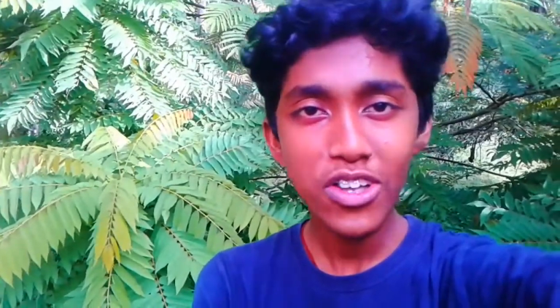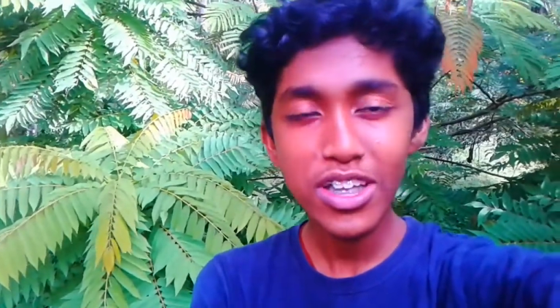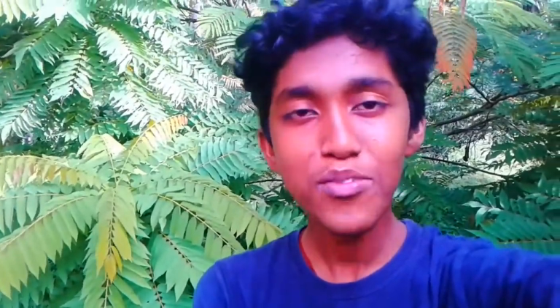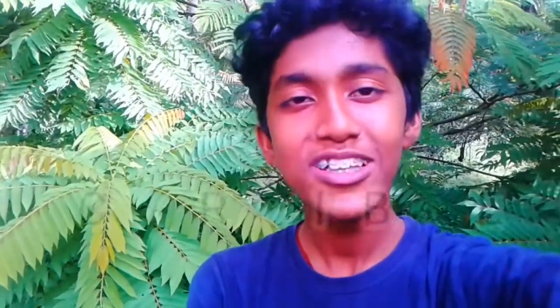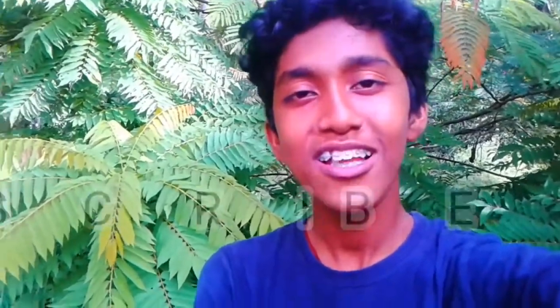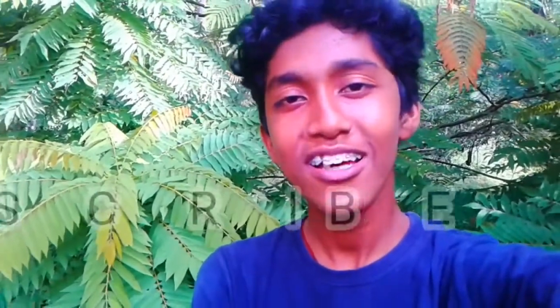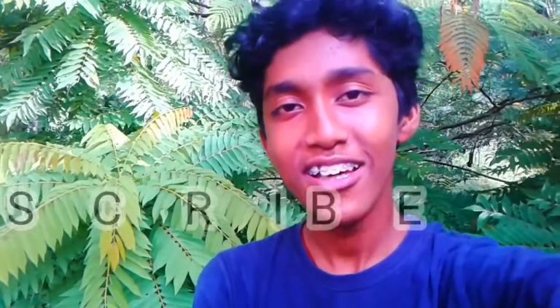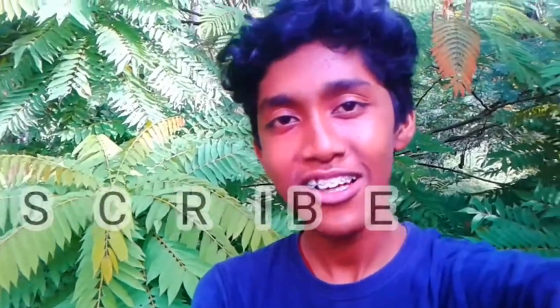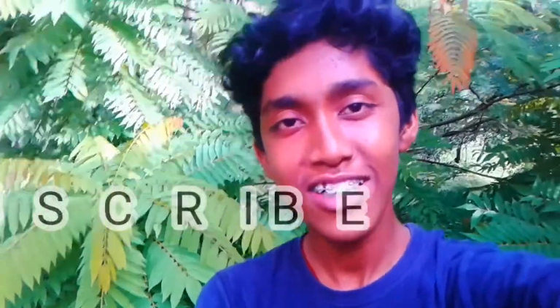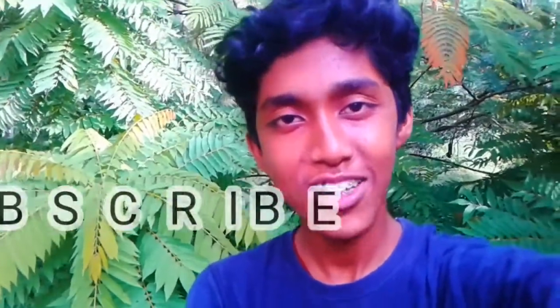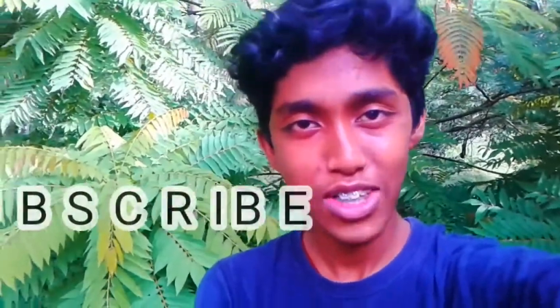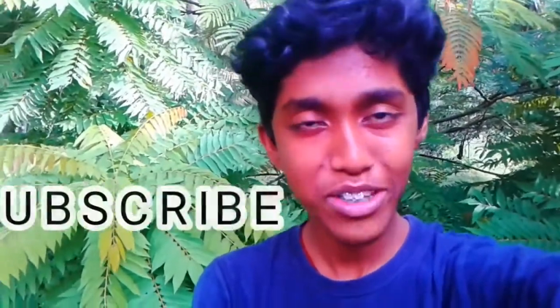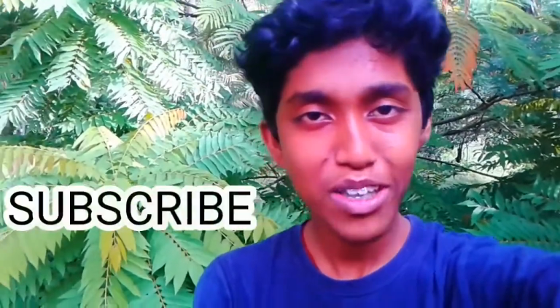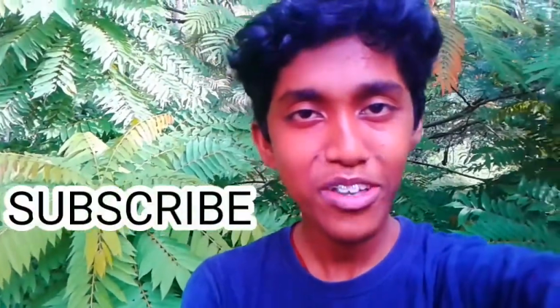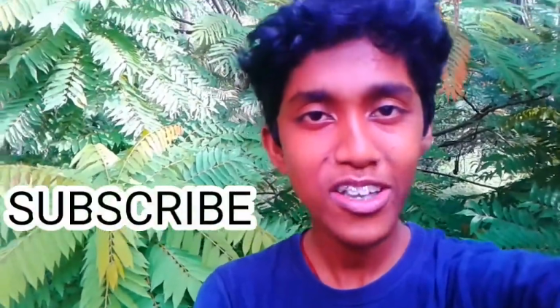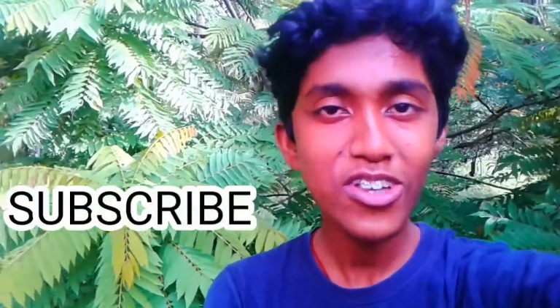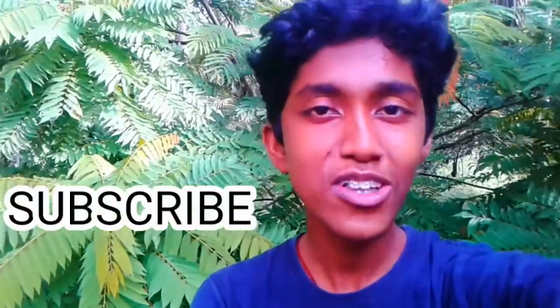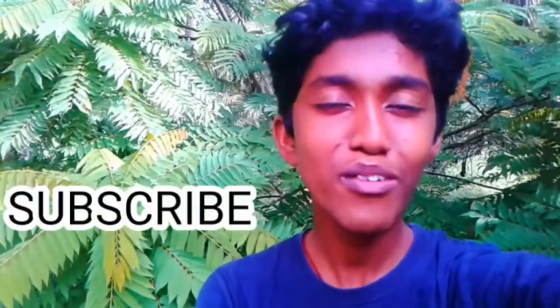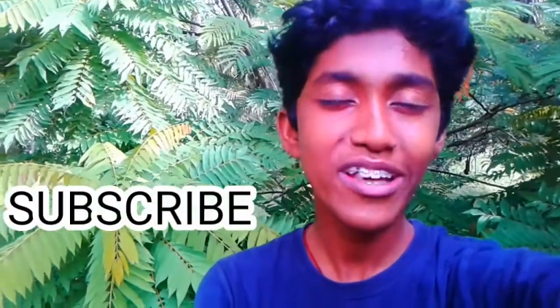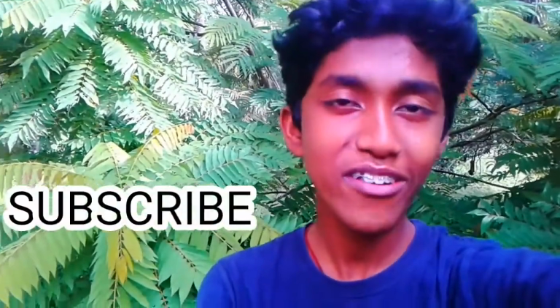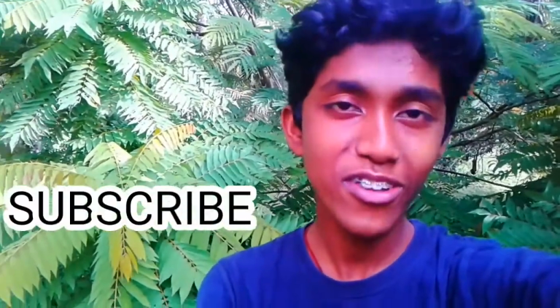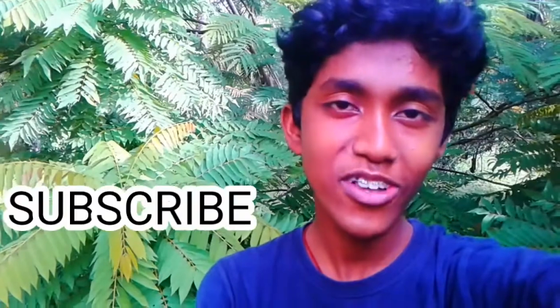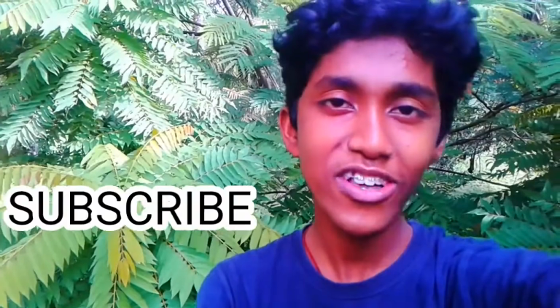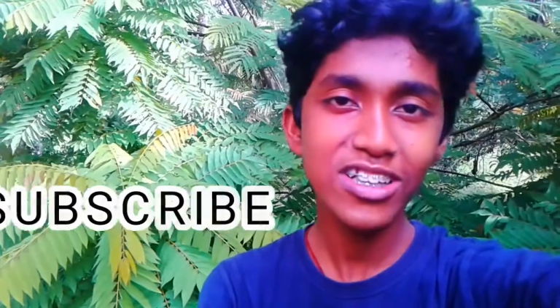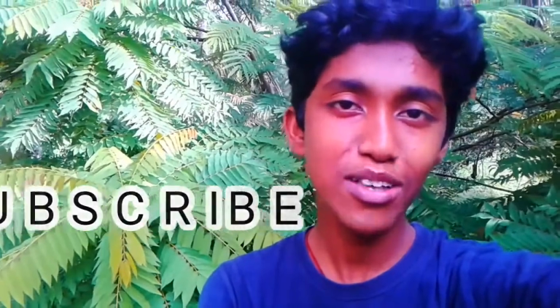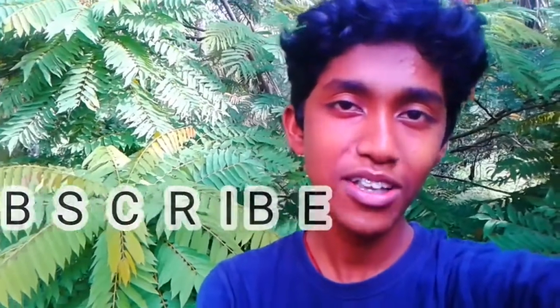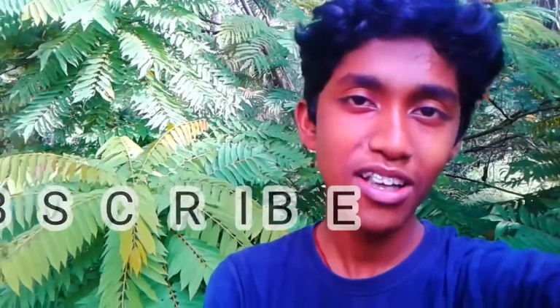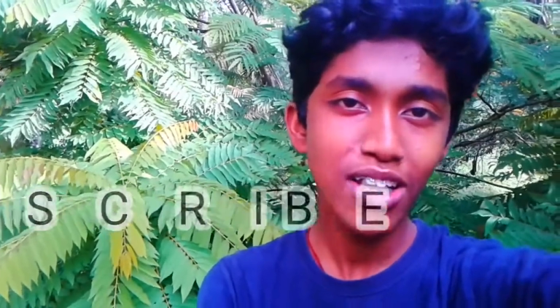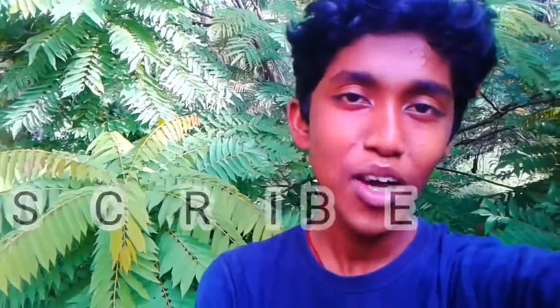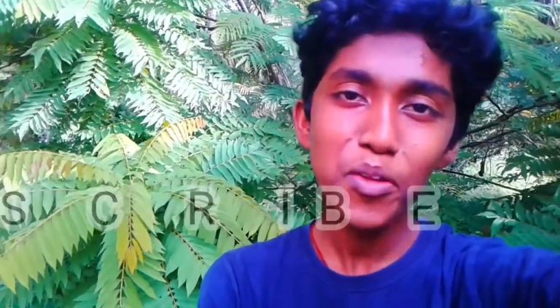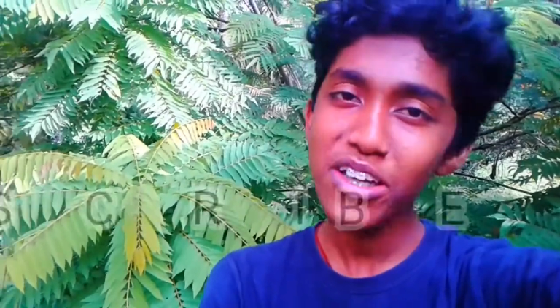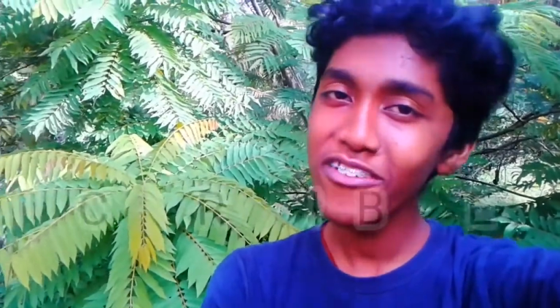Subscribe and like this video while subscribing. There is a video — subscribe and like this video.